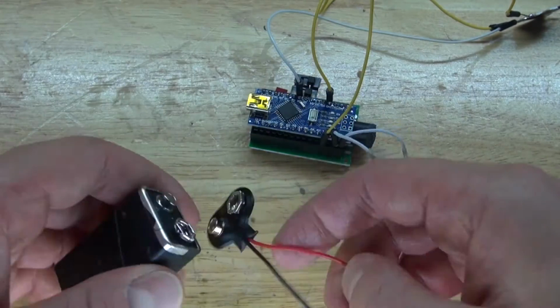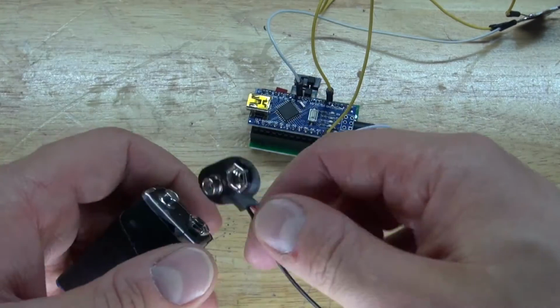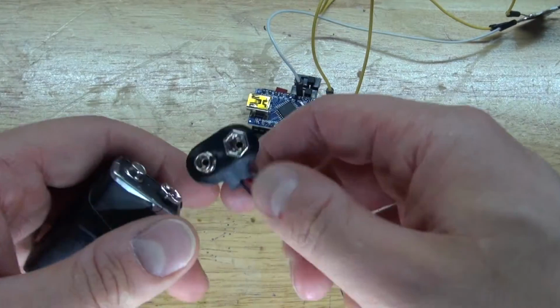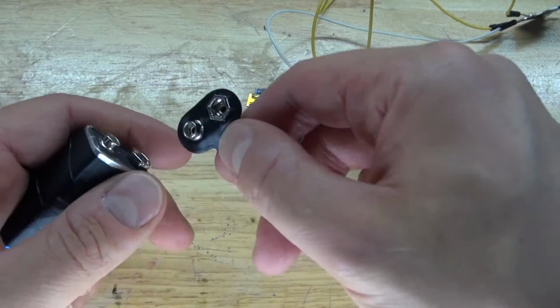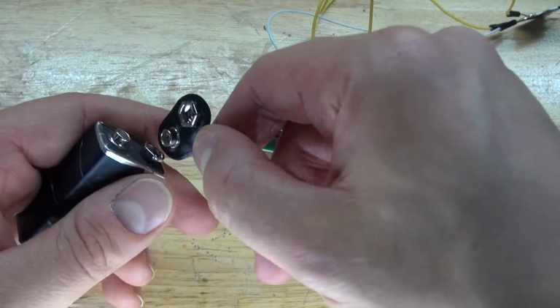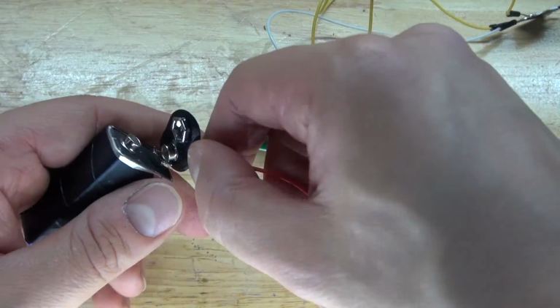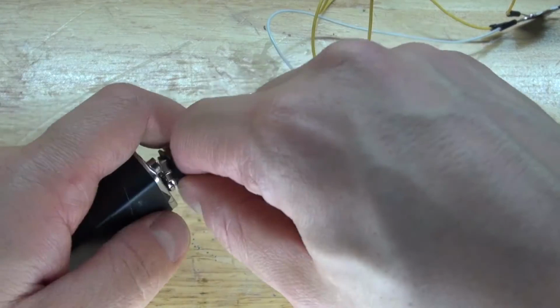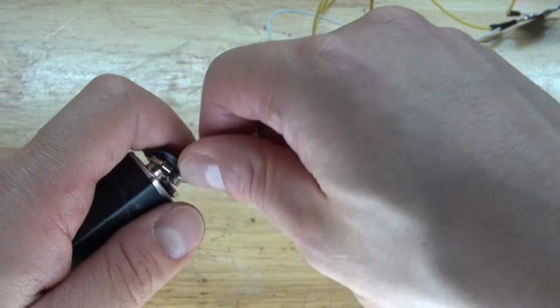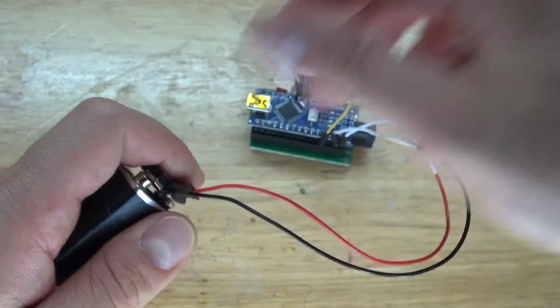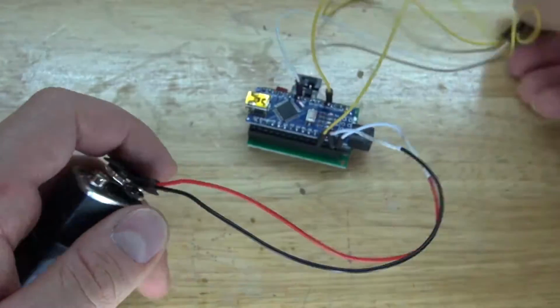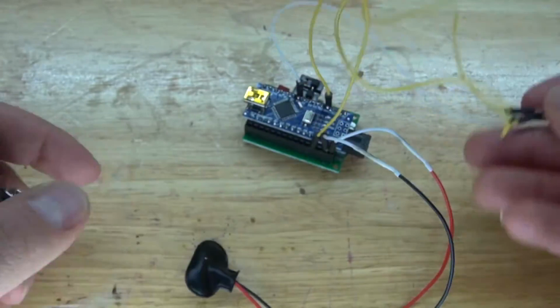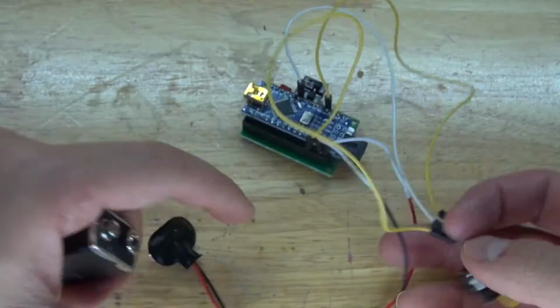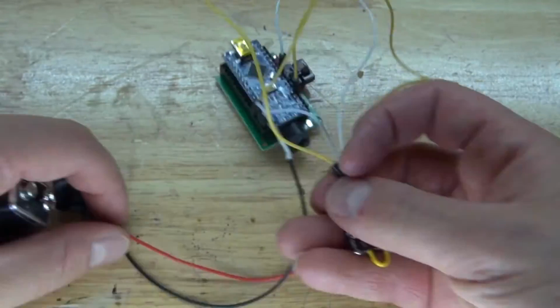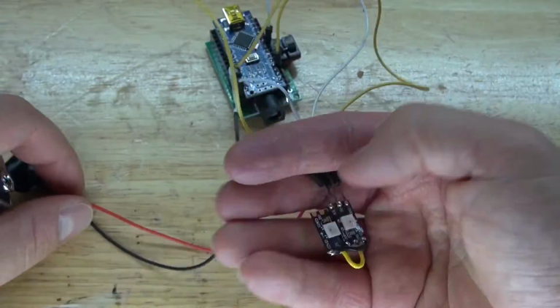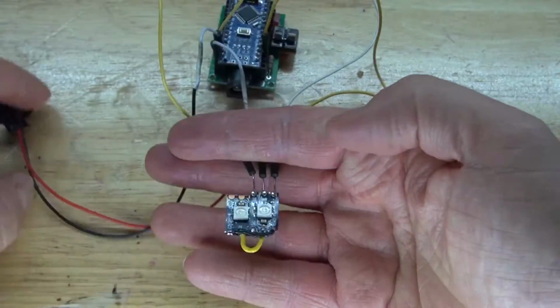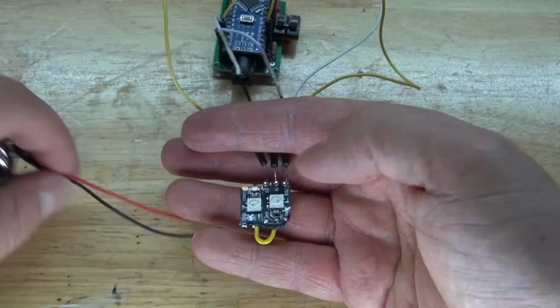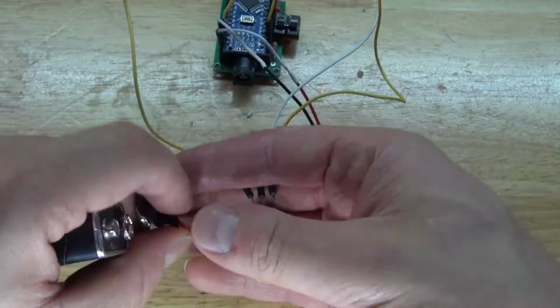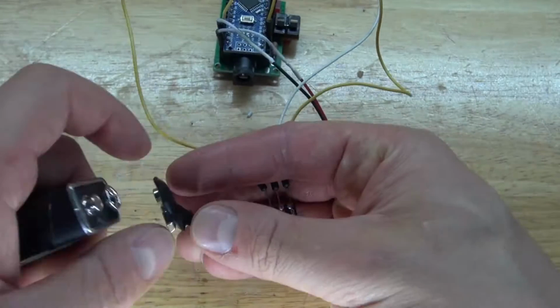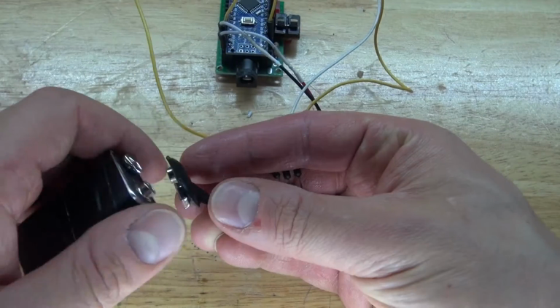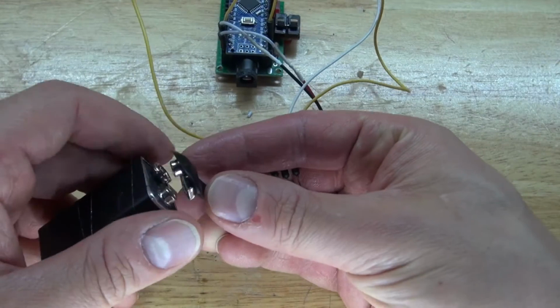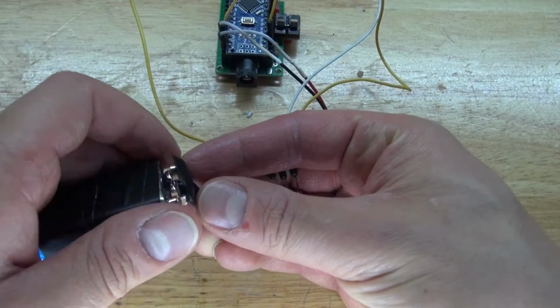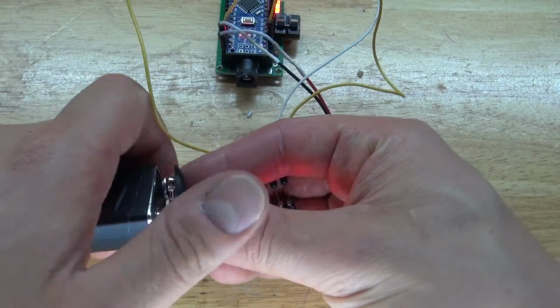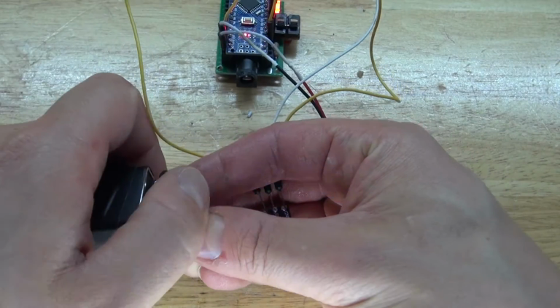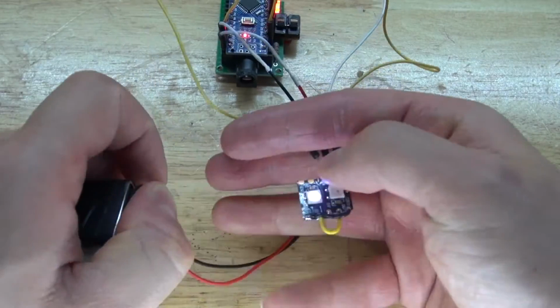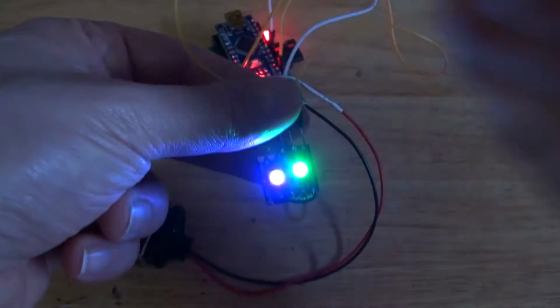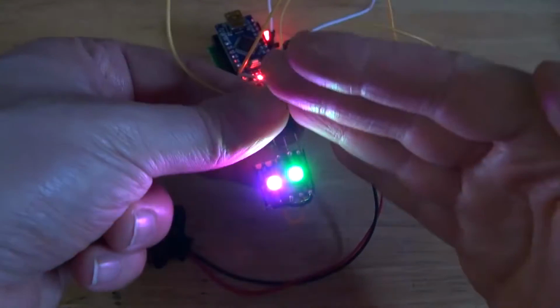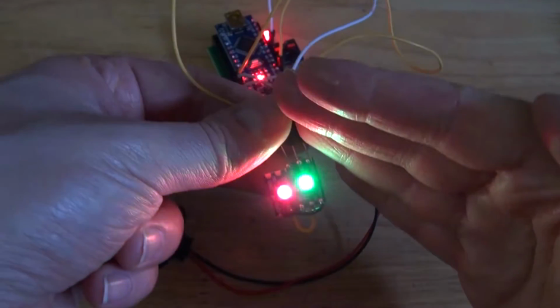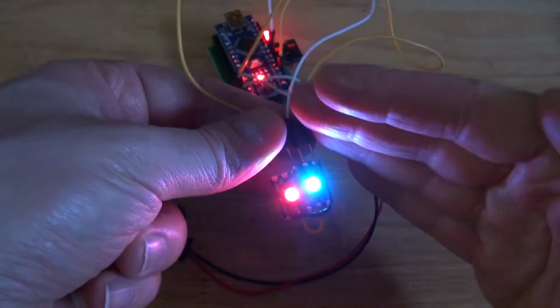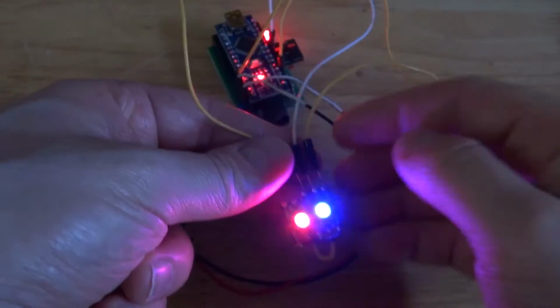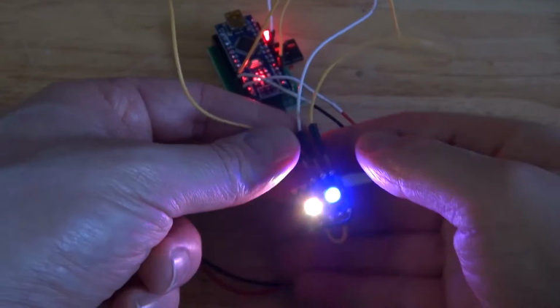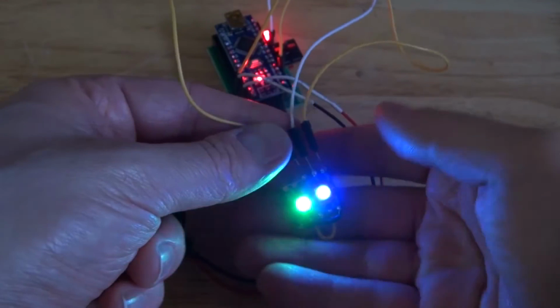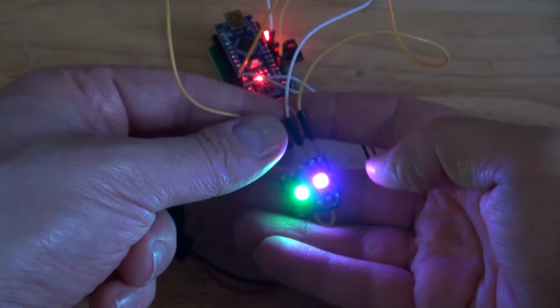Plug in the 9V battery. And there, as you can see, the LEDs light up. Very nice.